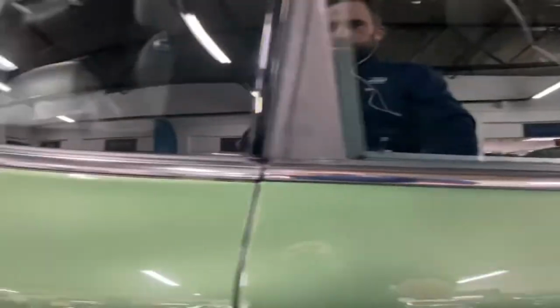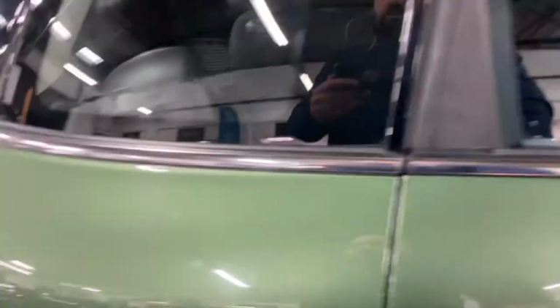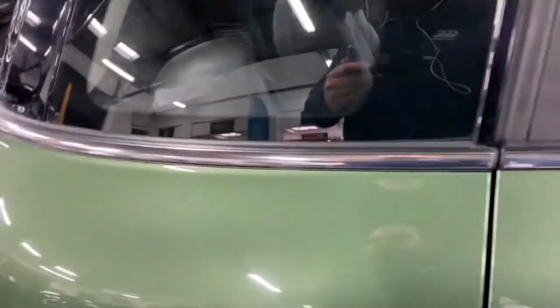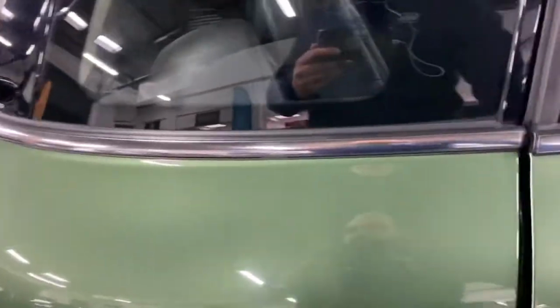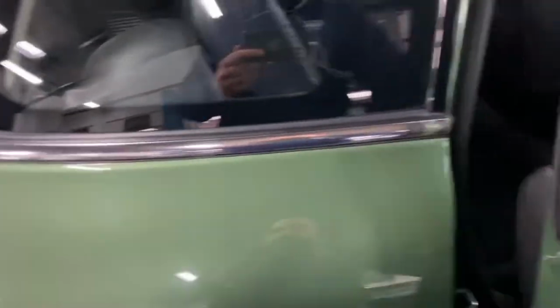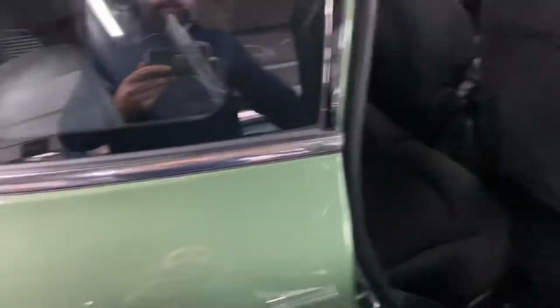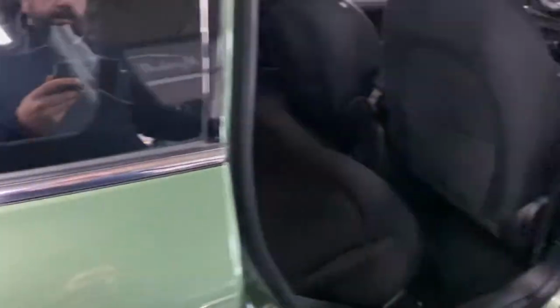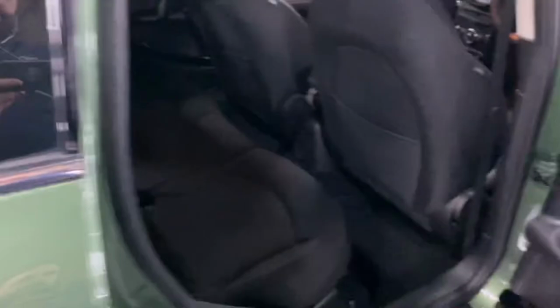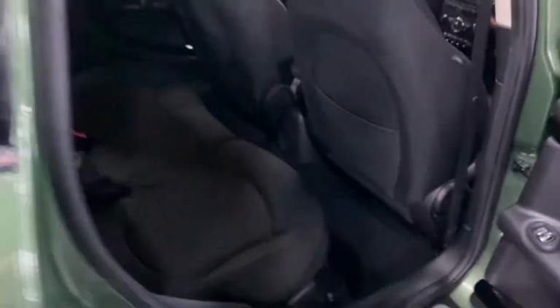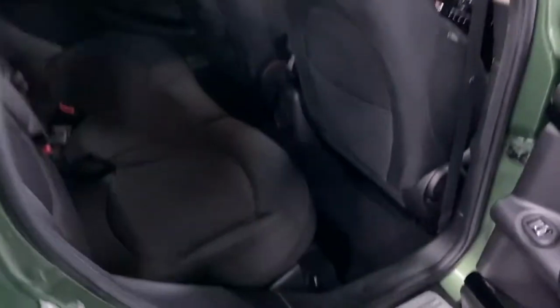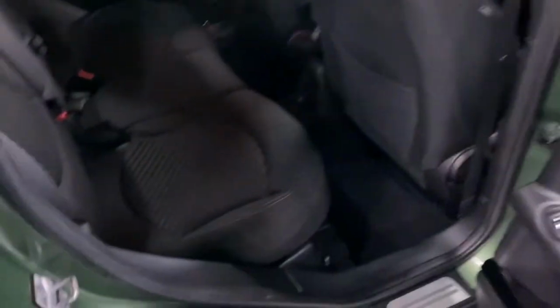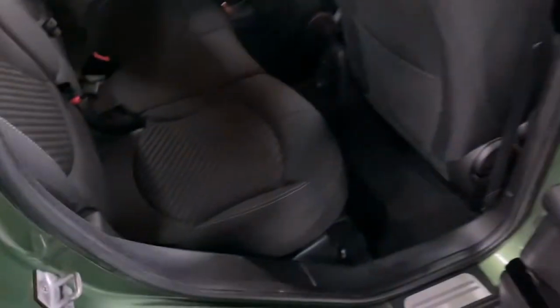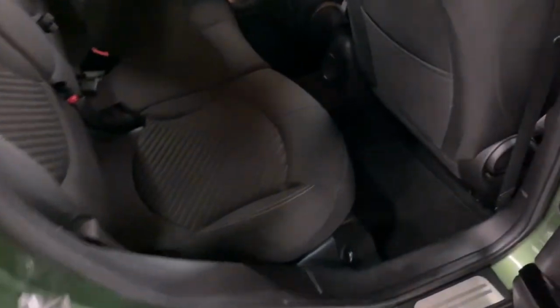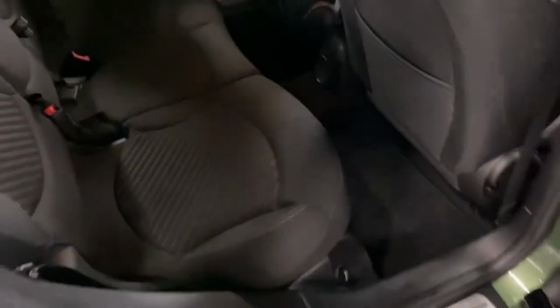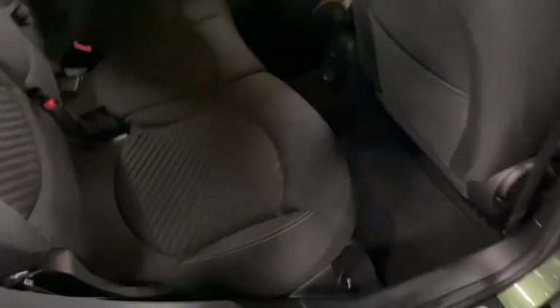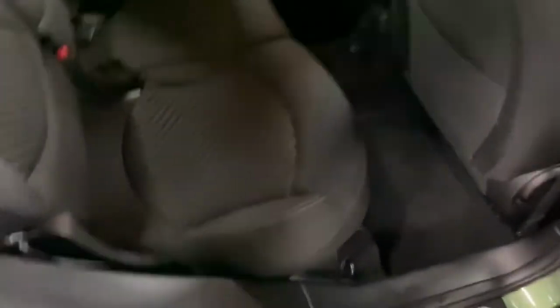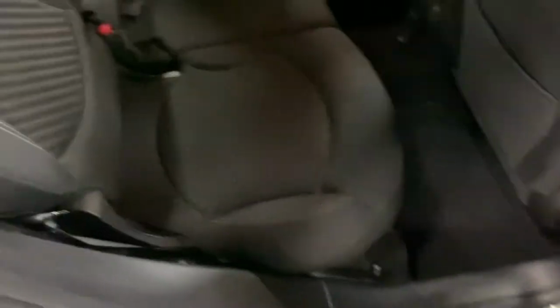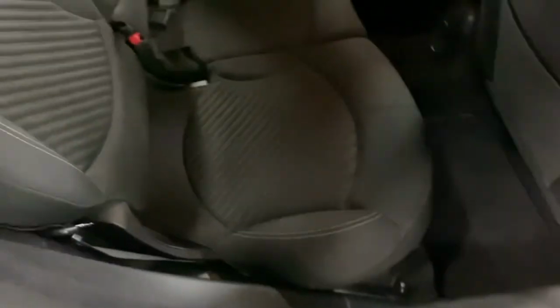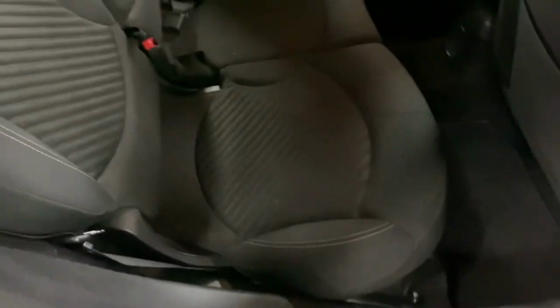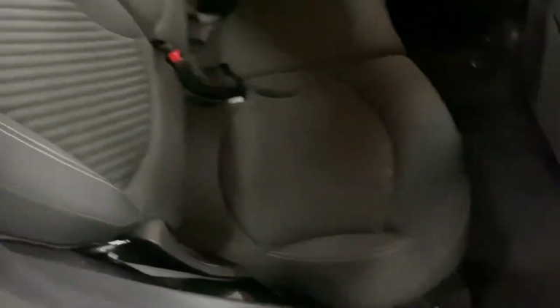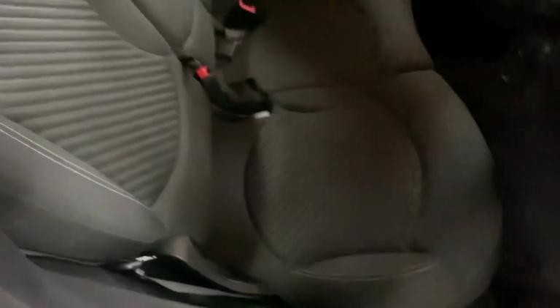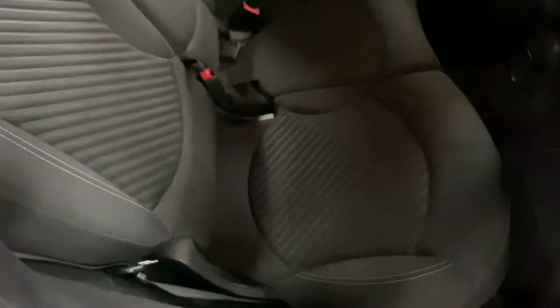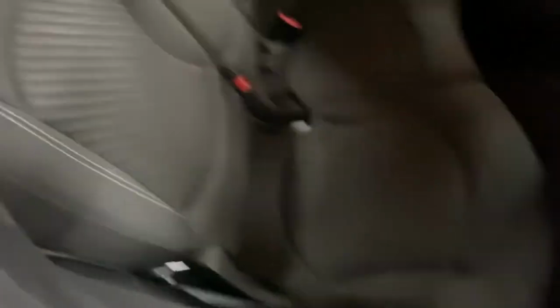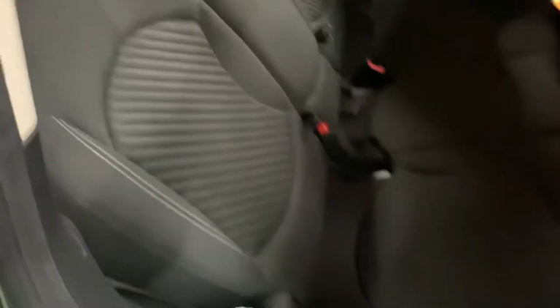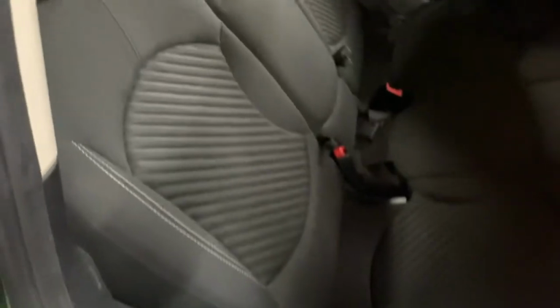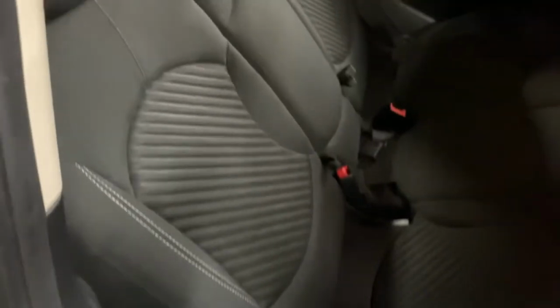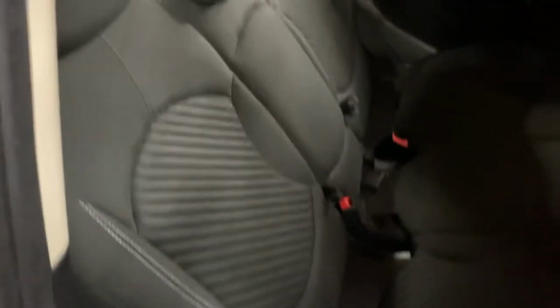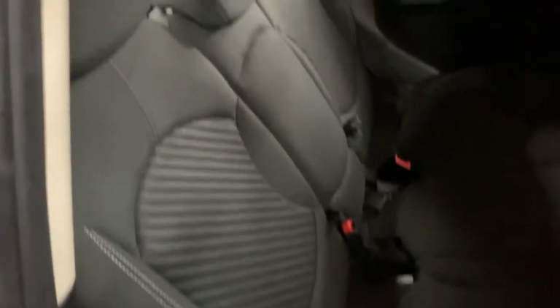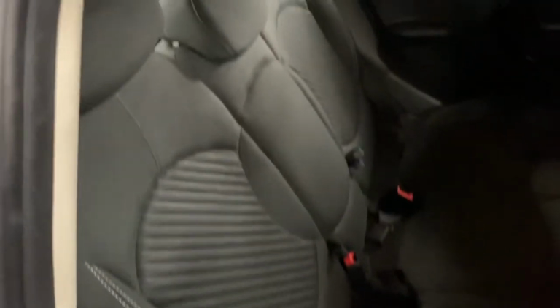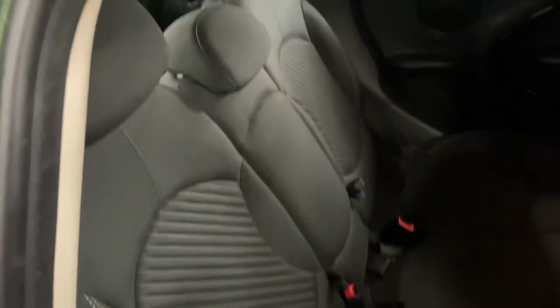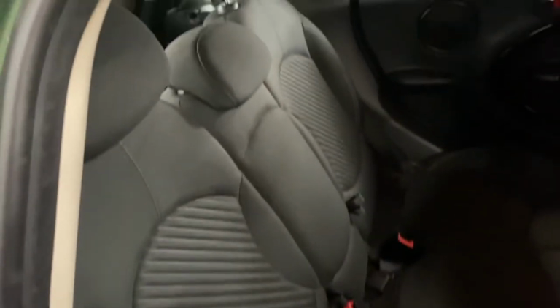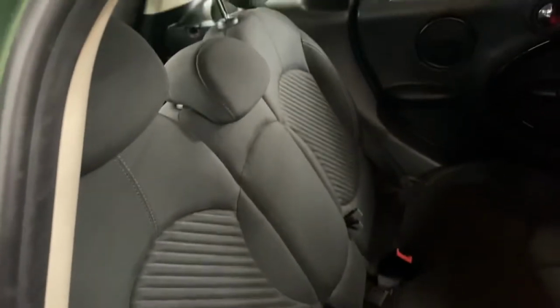In the back it's nice and clean and tidy, with ISOFIX on the two outer rear seats.